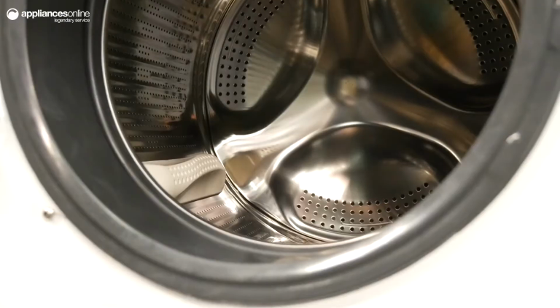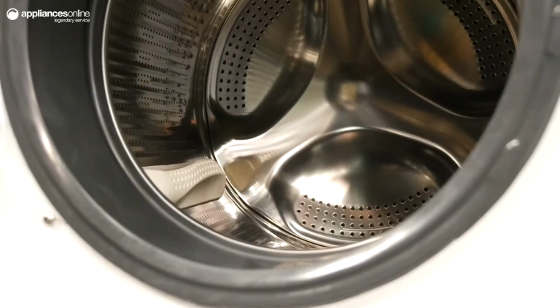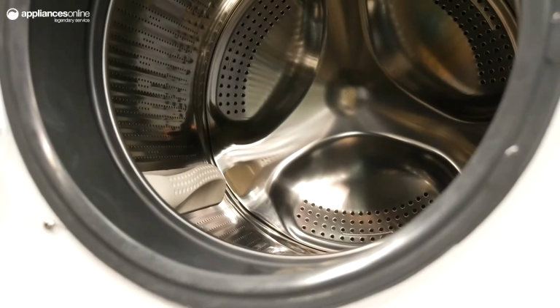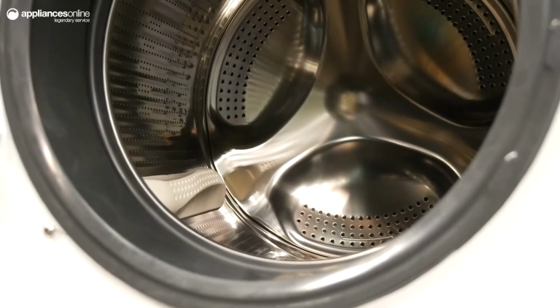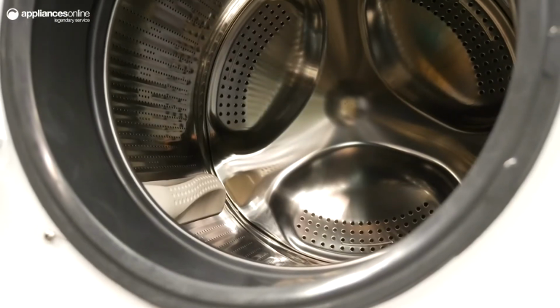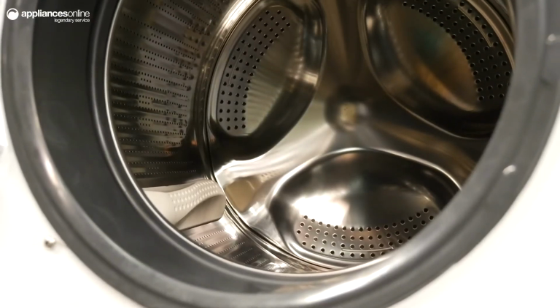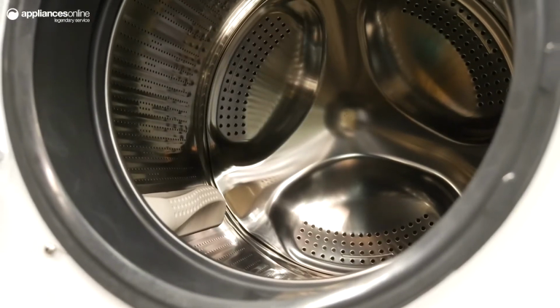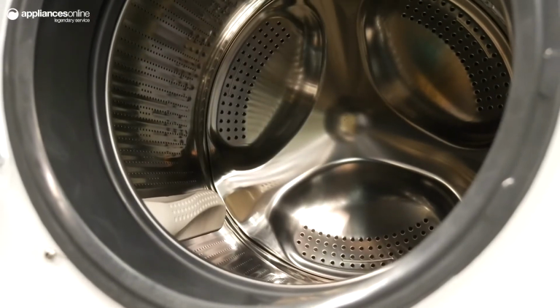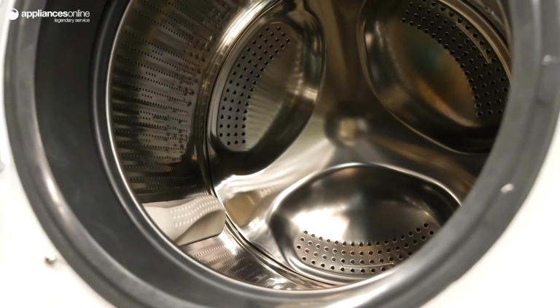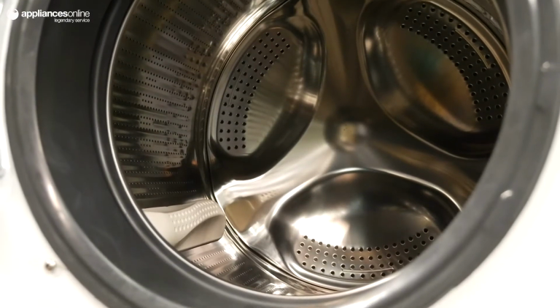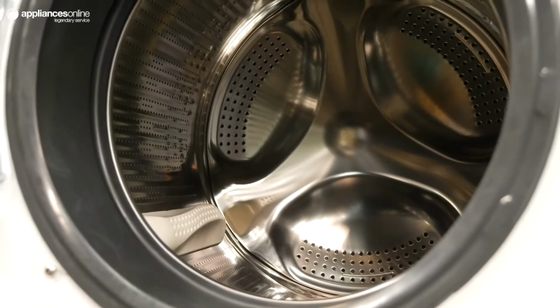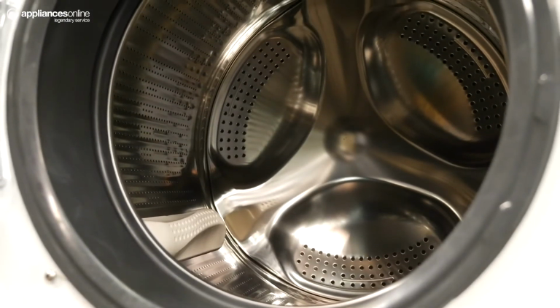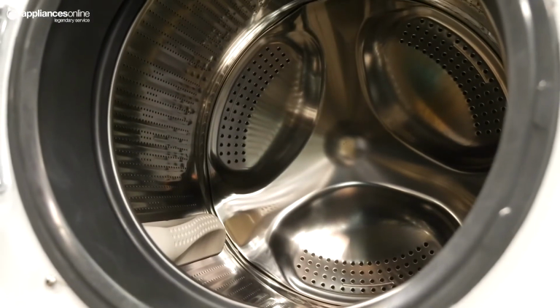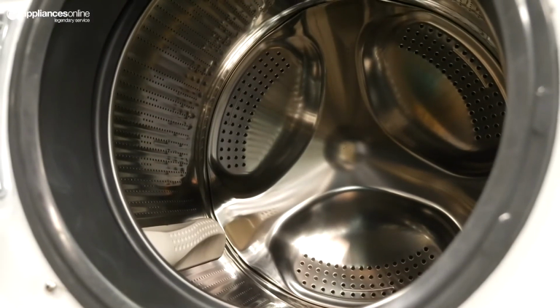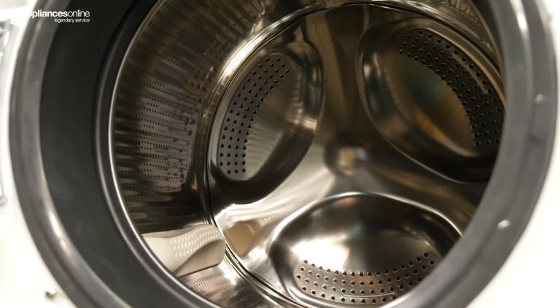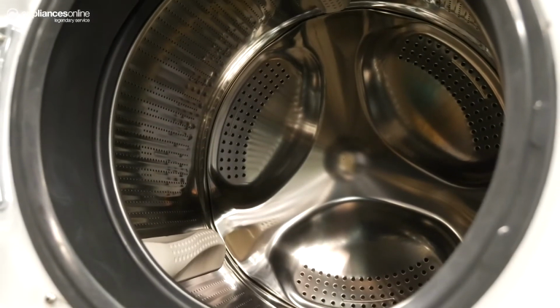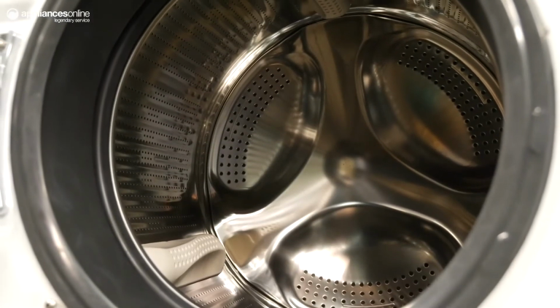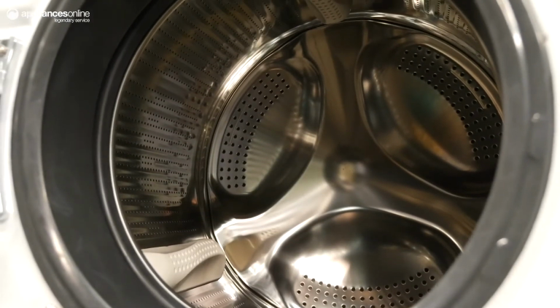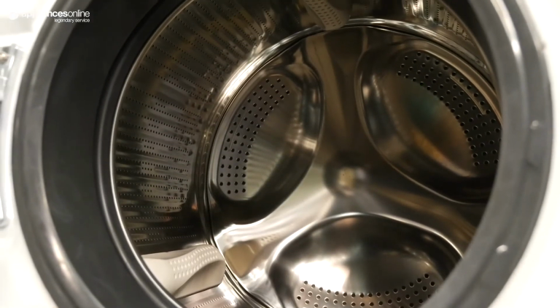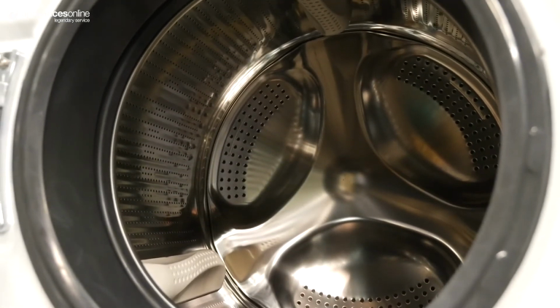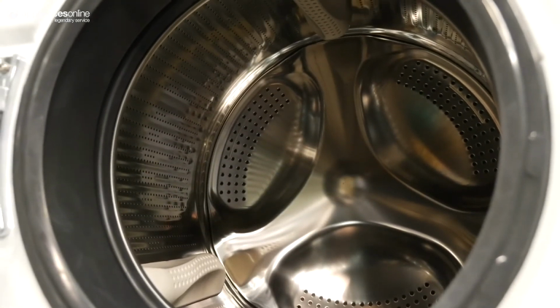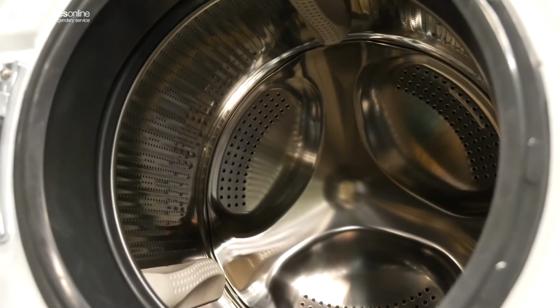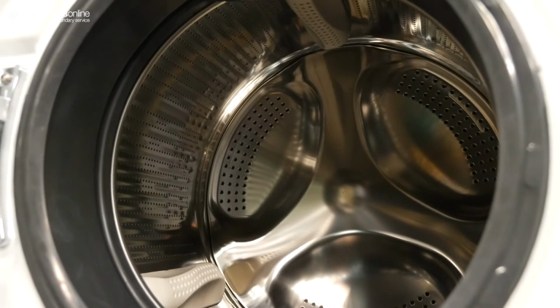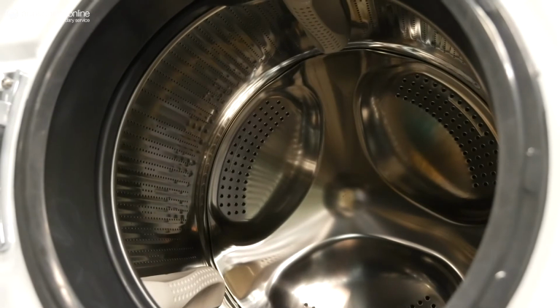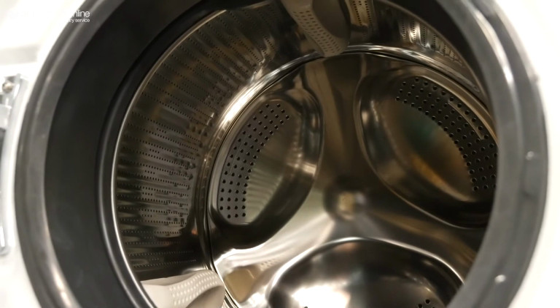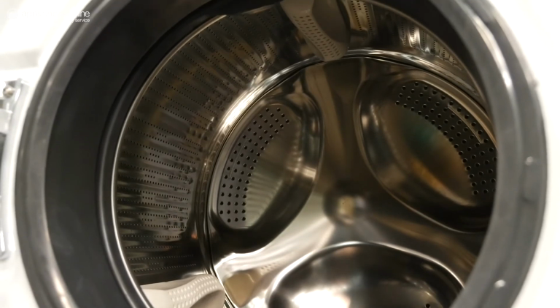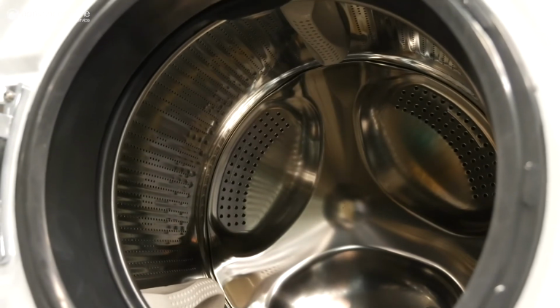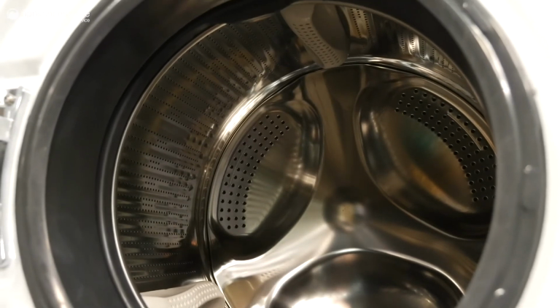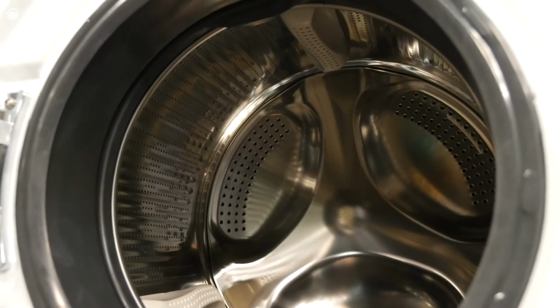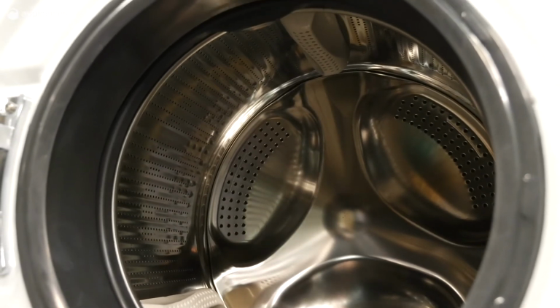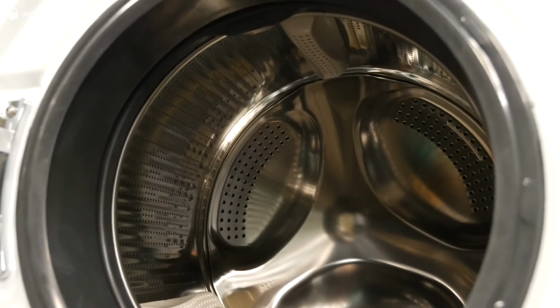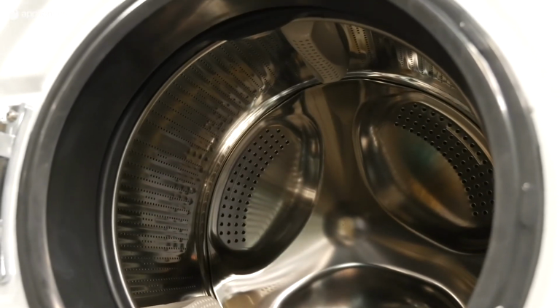Fisher & Paykel has given this front loader a standard two-year domestic warranty on parts and labour with in-home service for your added peace of mind.